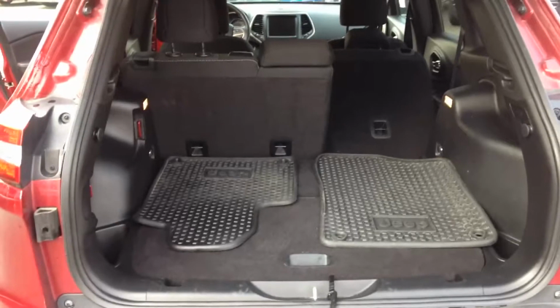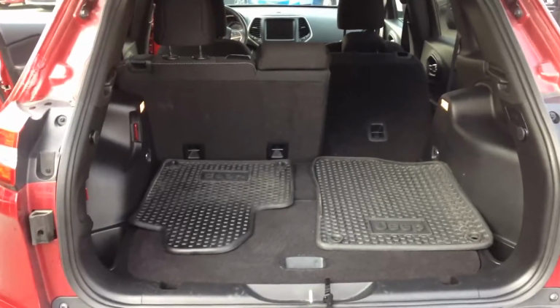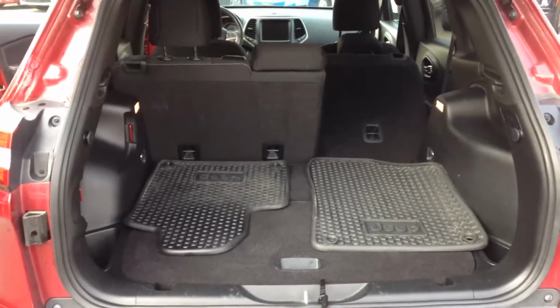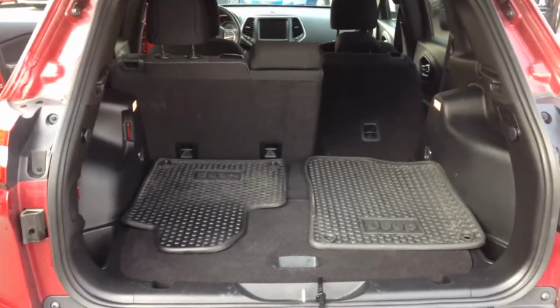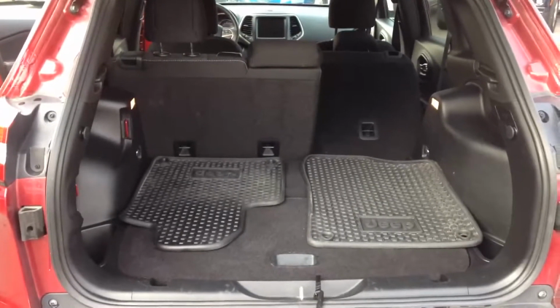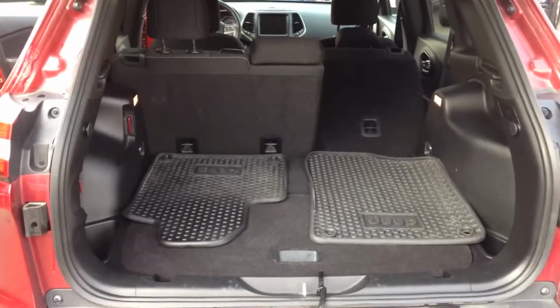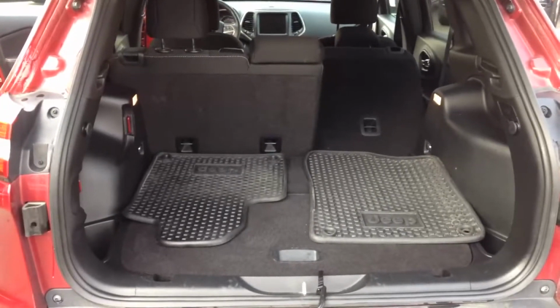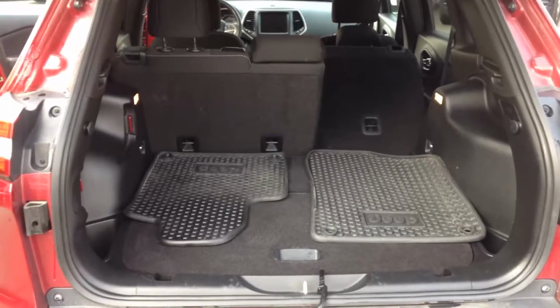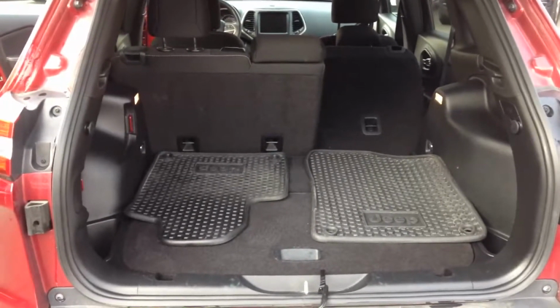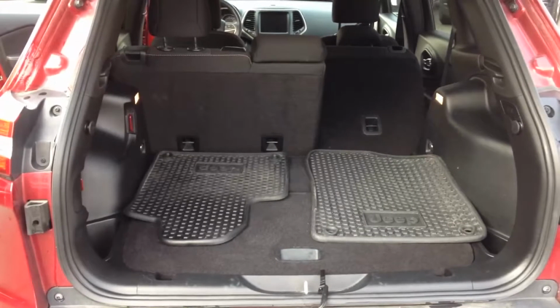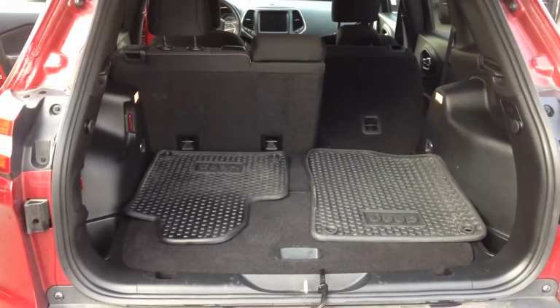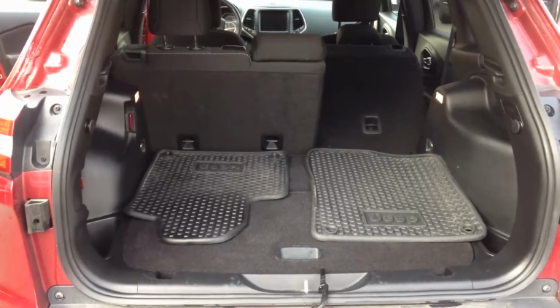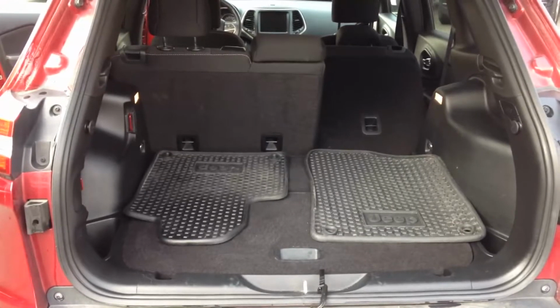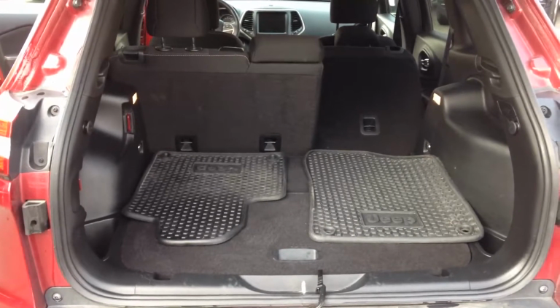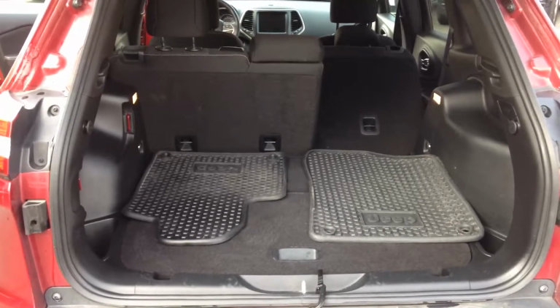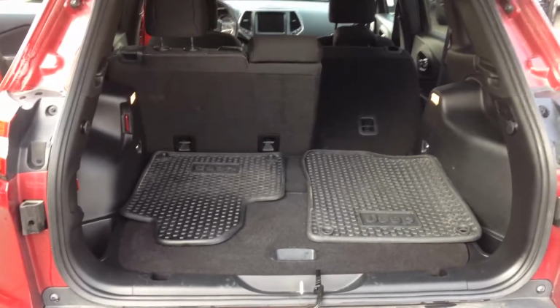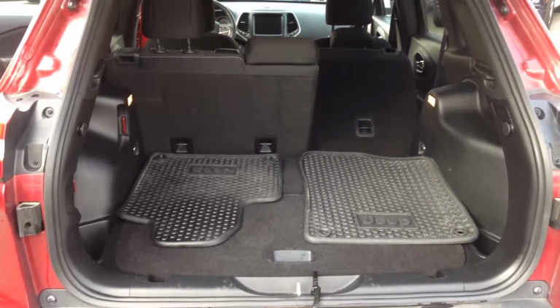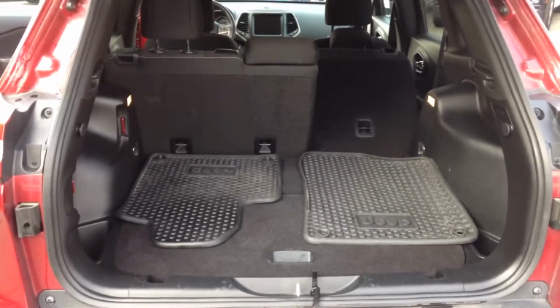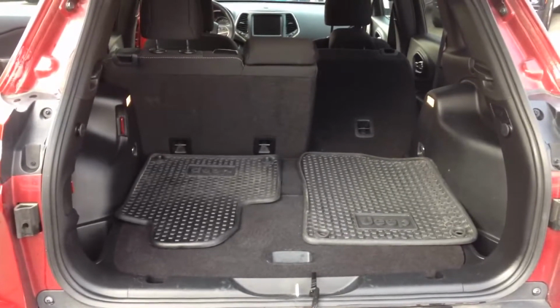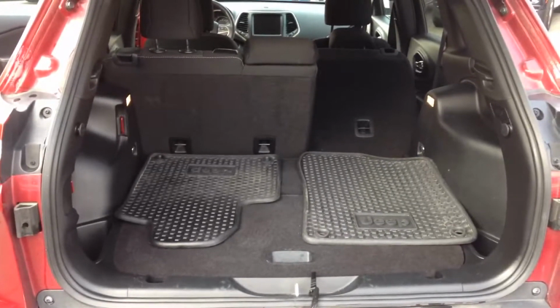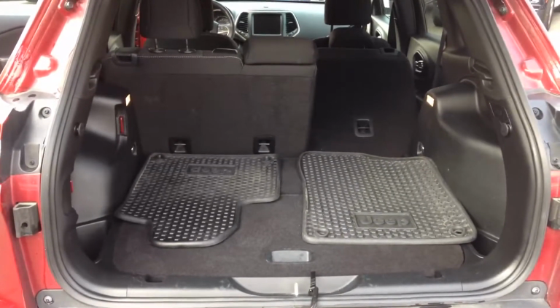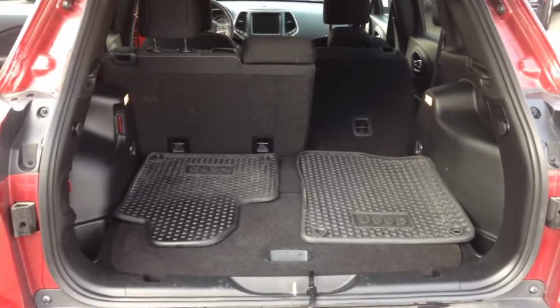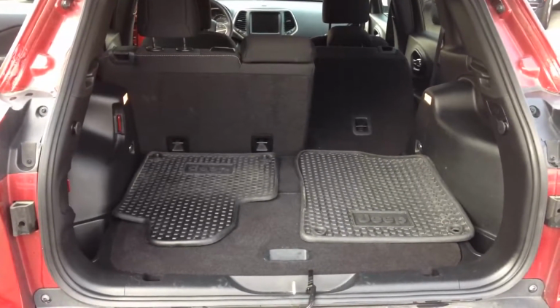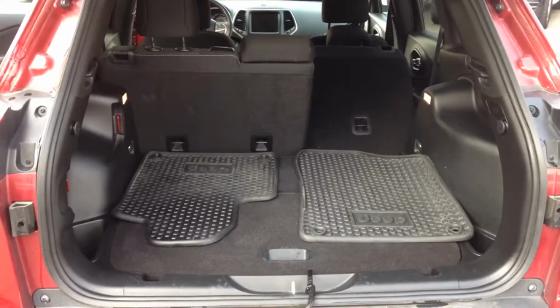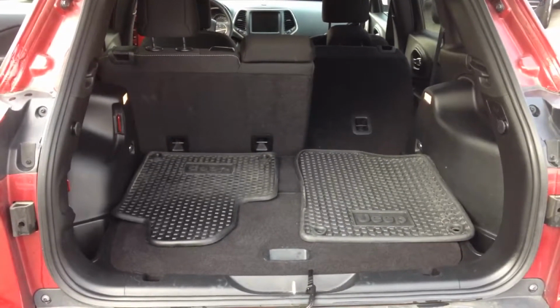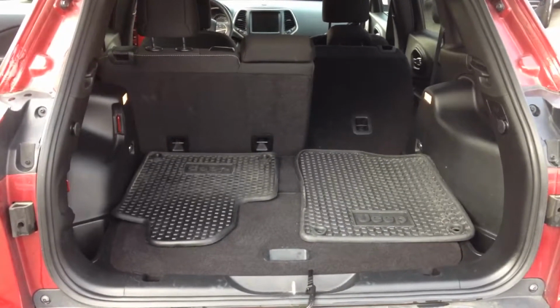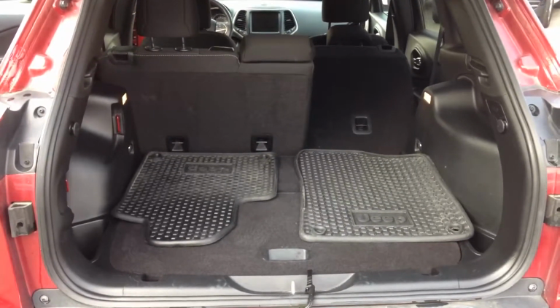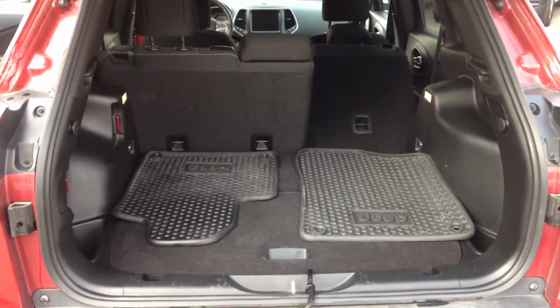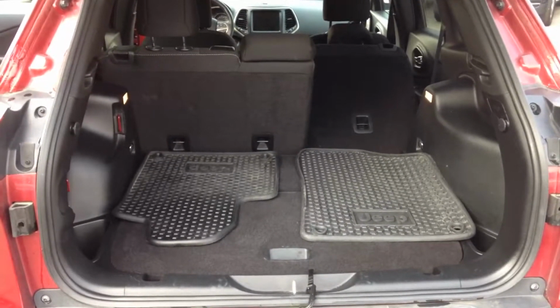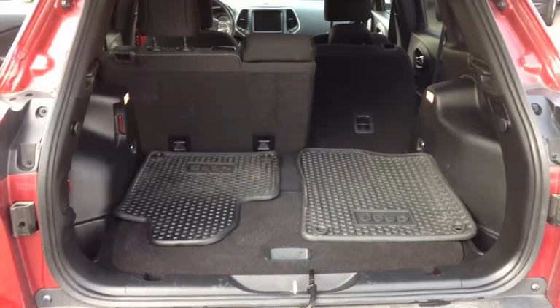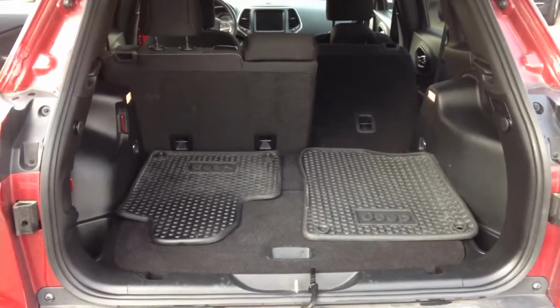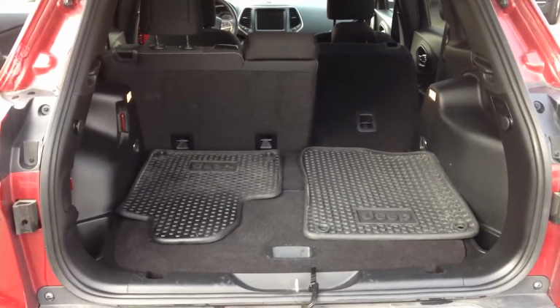Looking at the rear hatch area, it does have the 60-40 split back seats that pull down flat for extra cargo space.